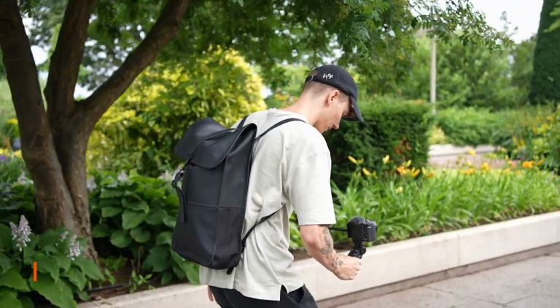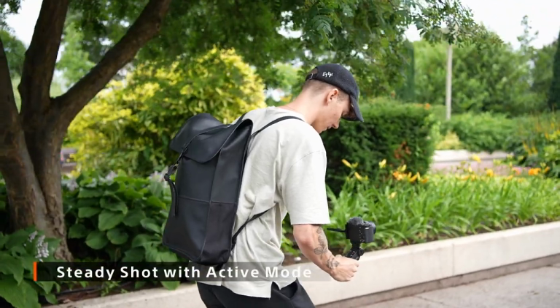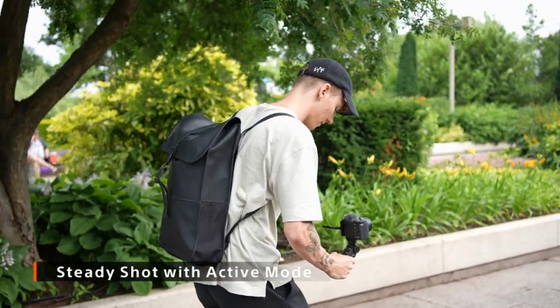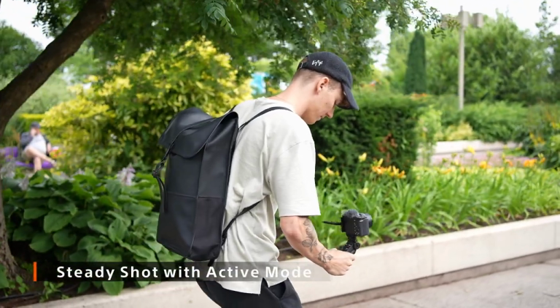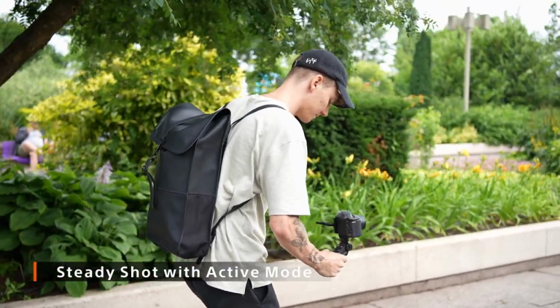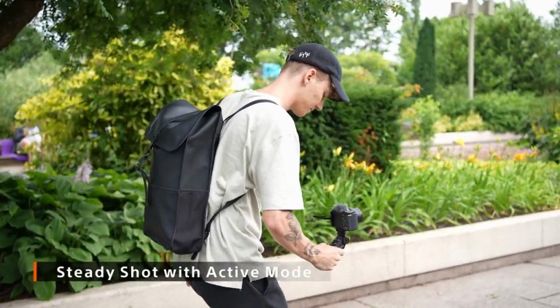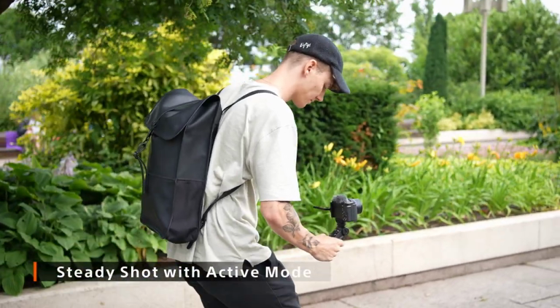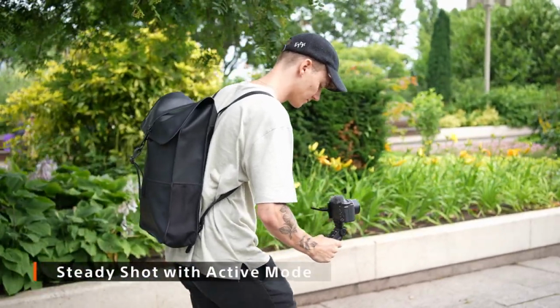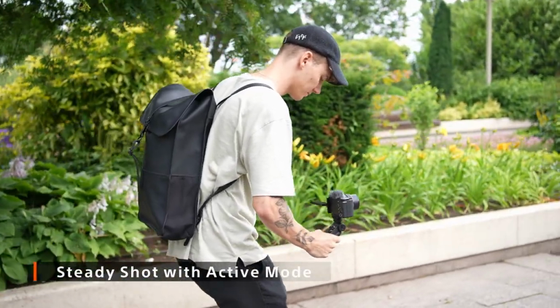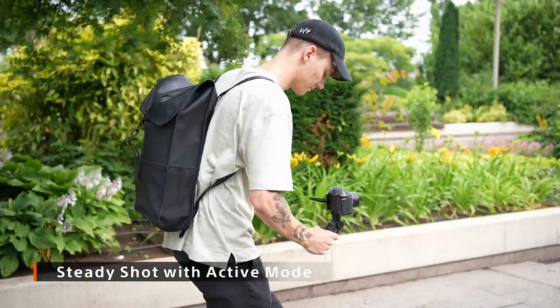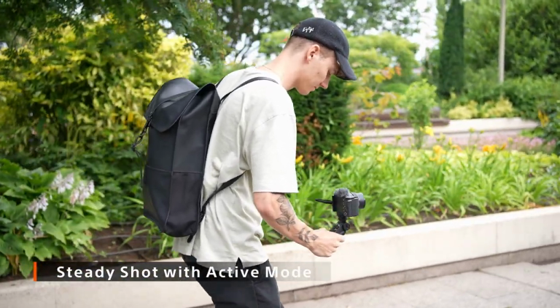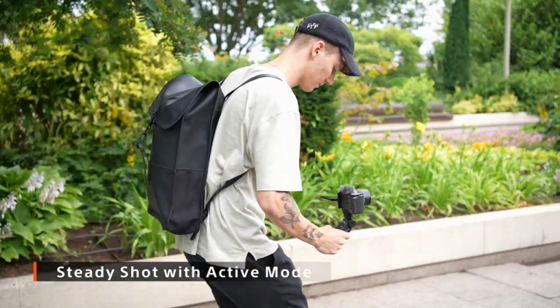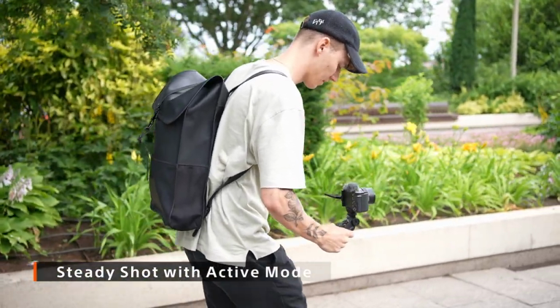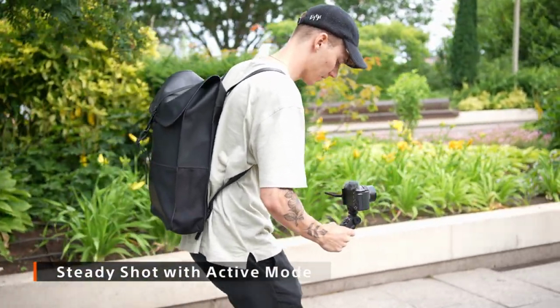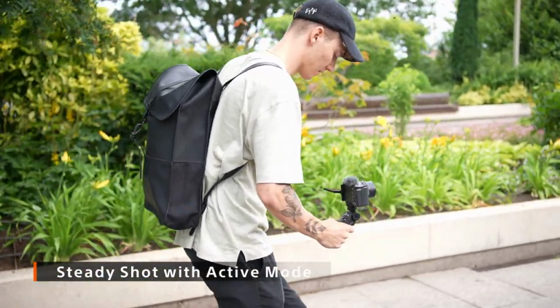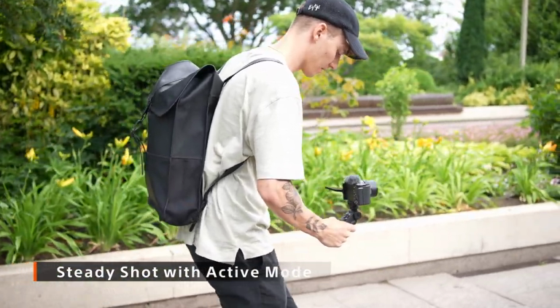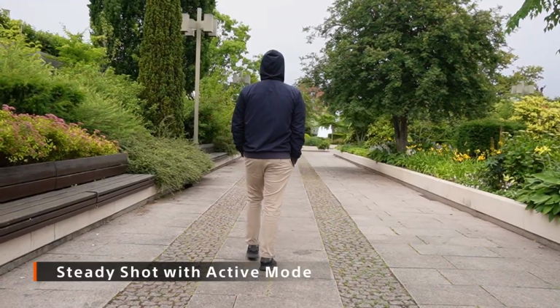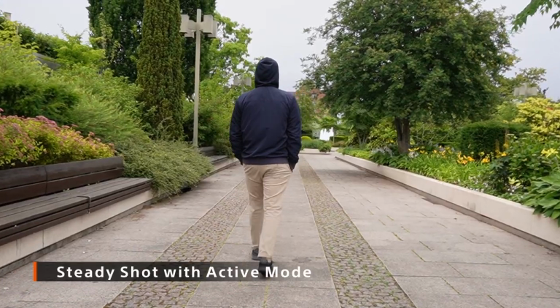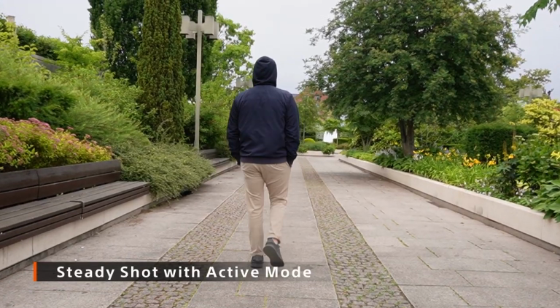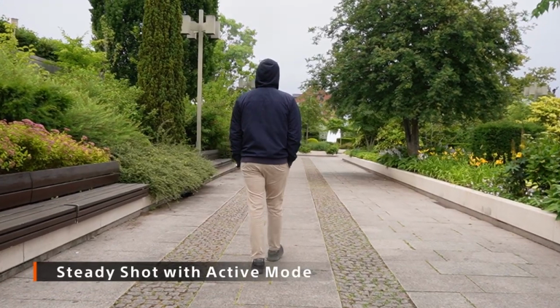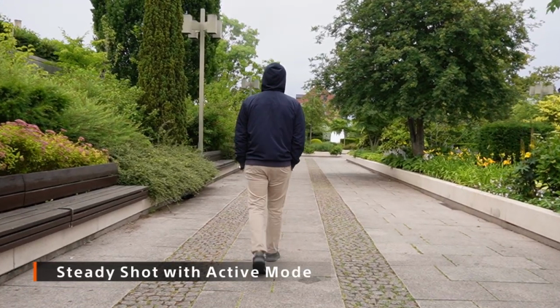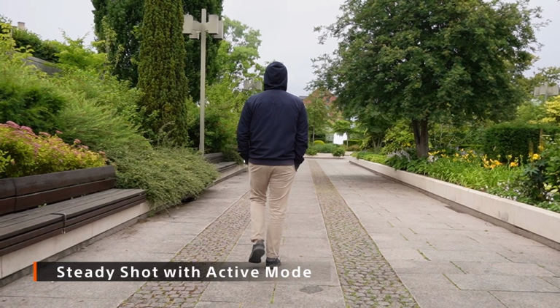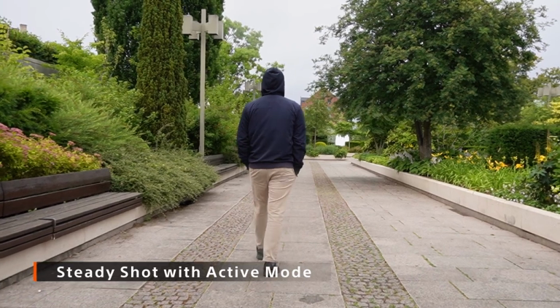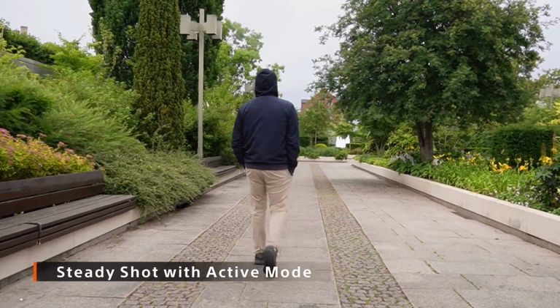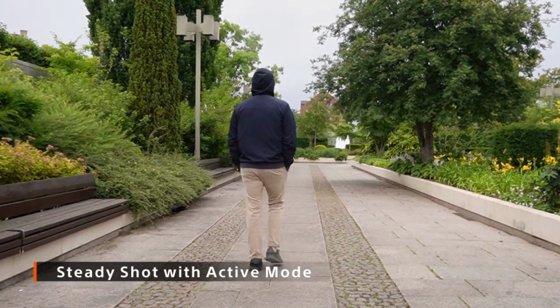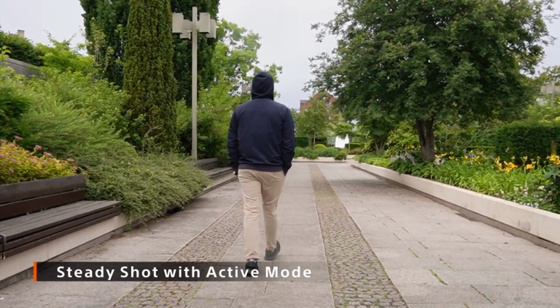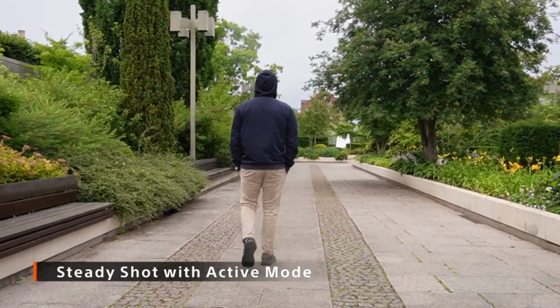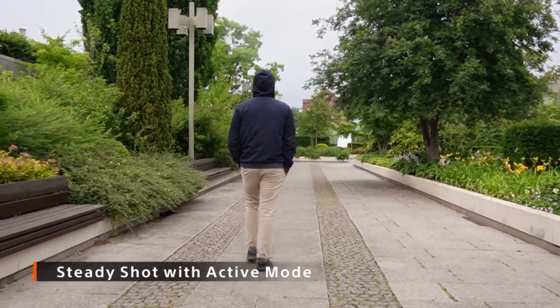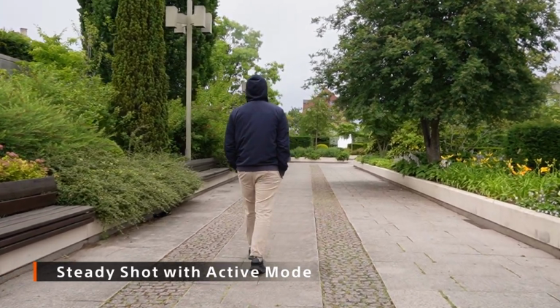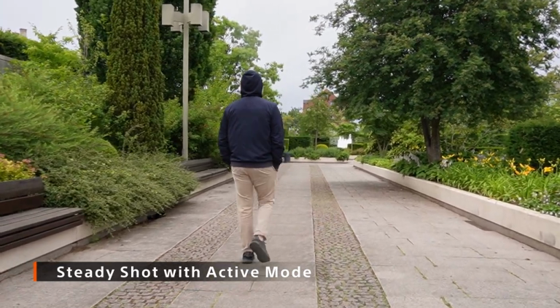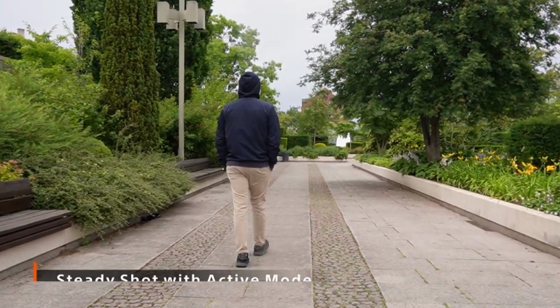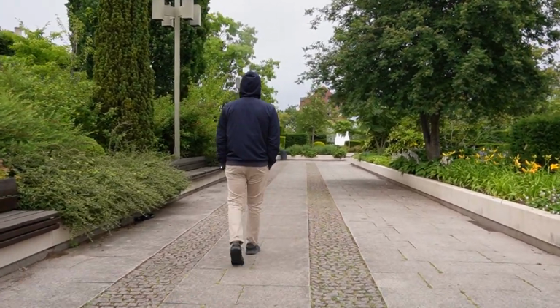SteadyShot together with active mode delivers stable video footage, even when shooting while walking.